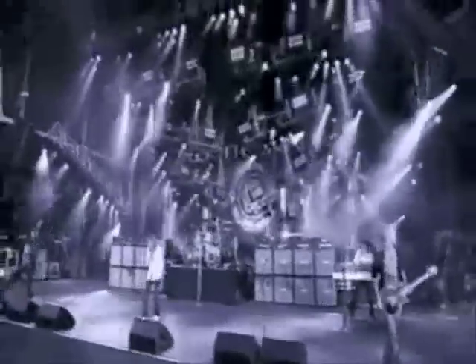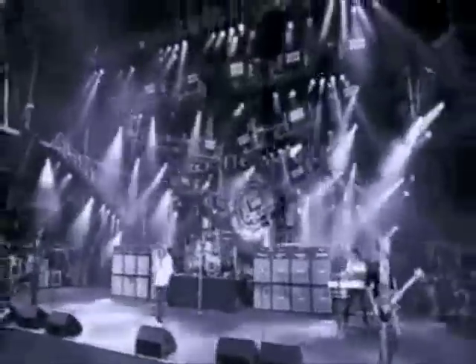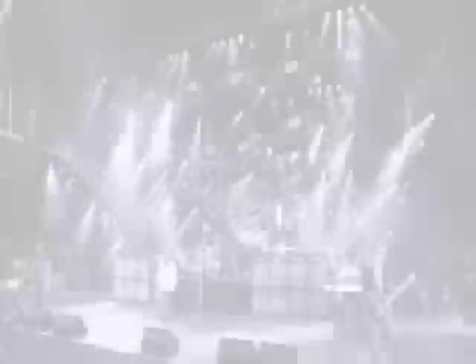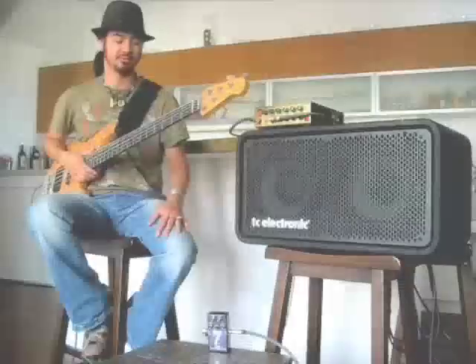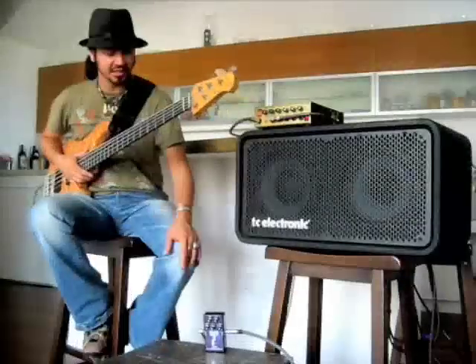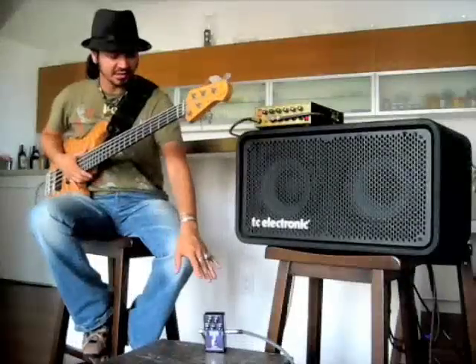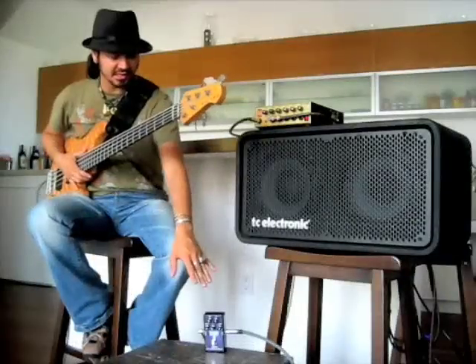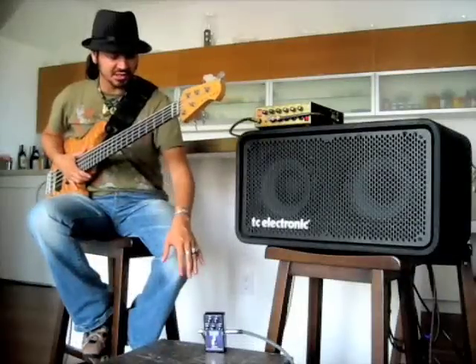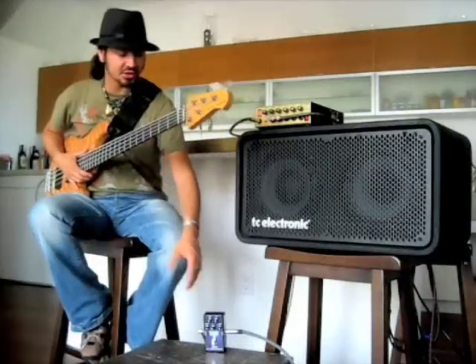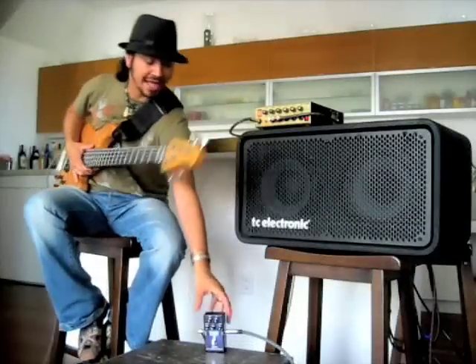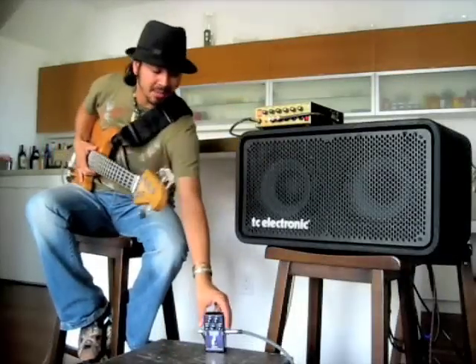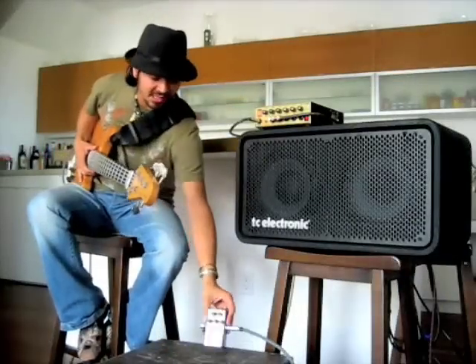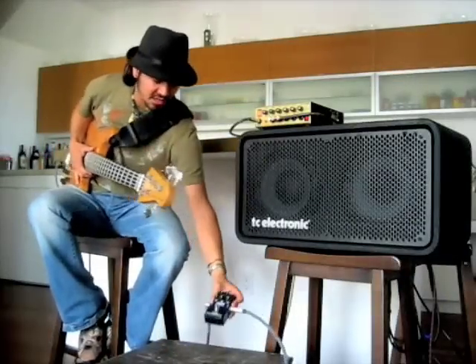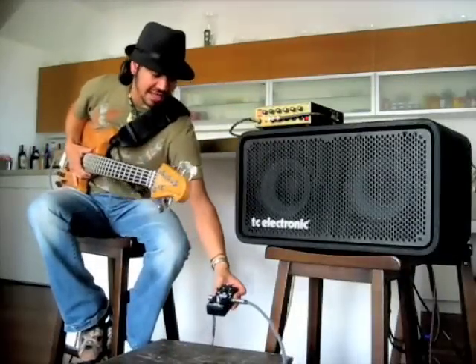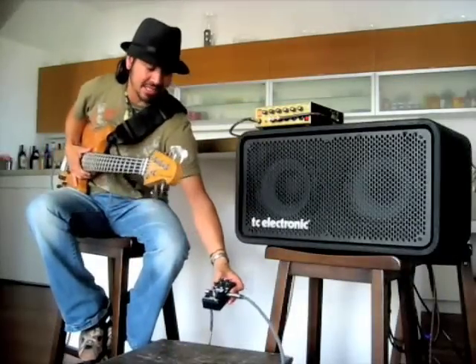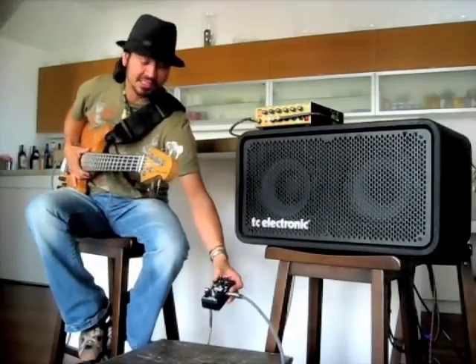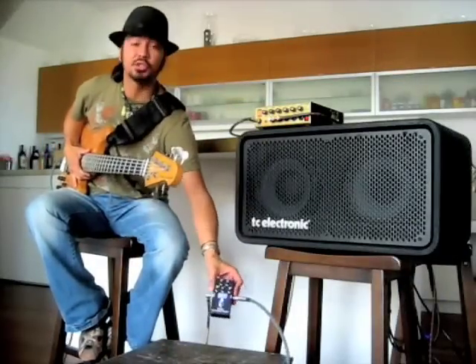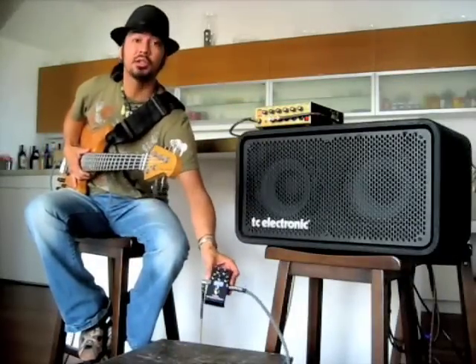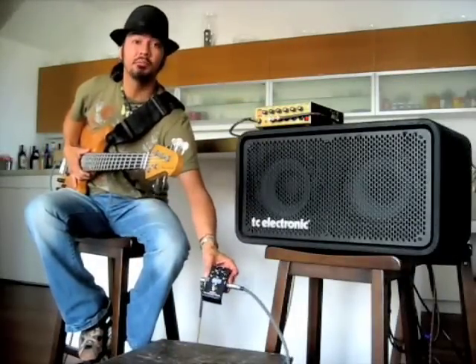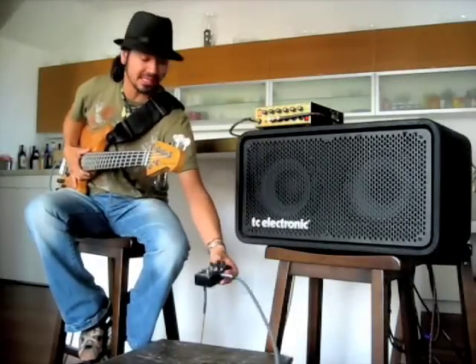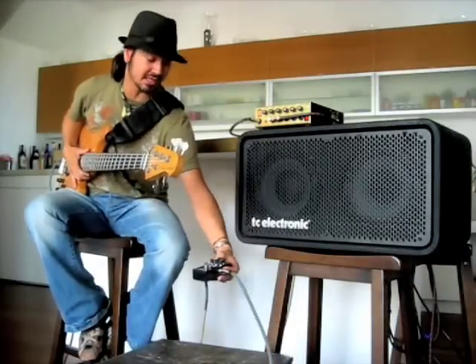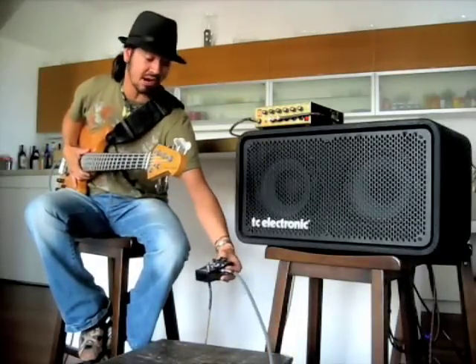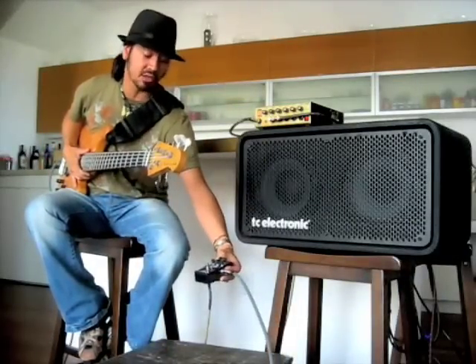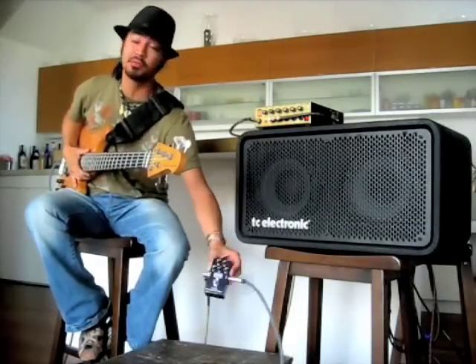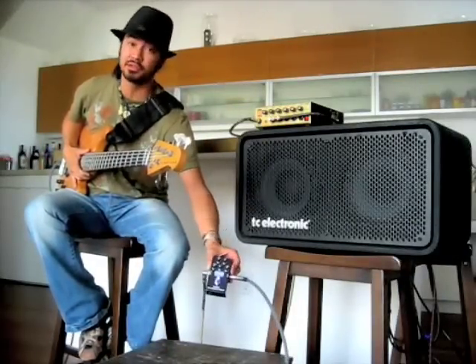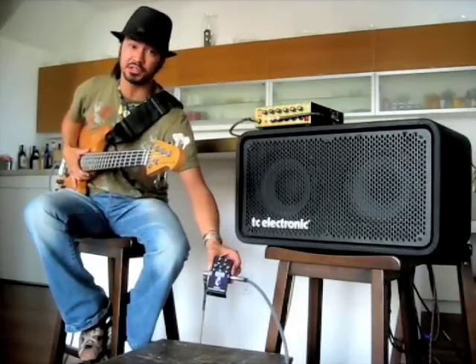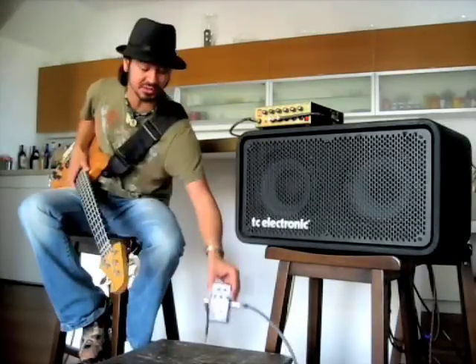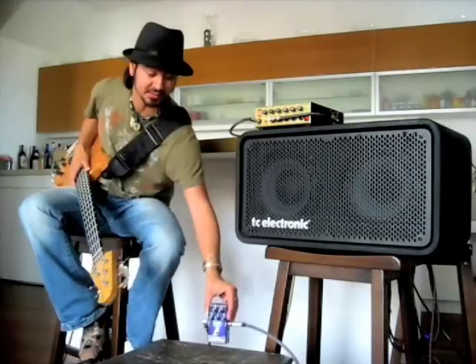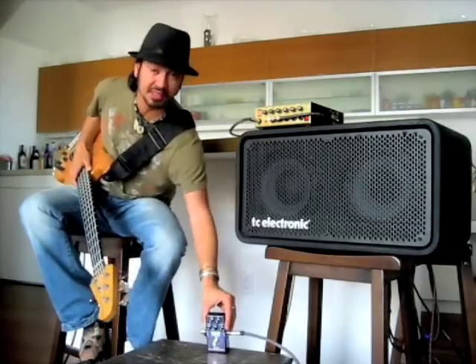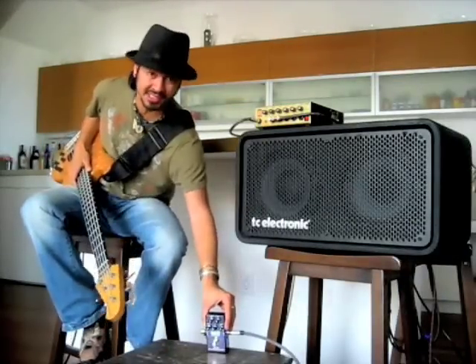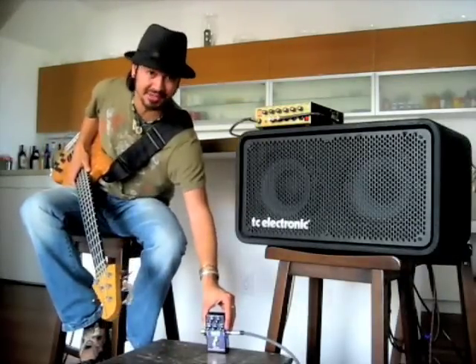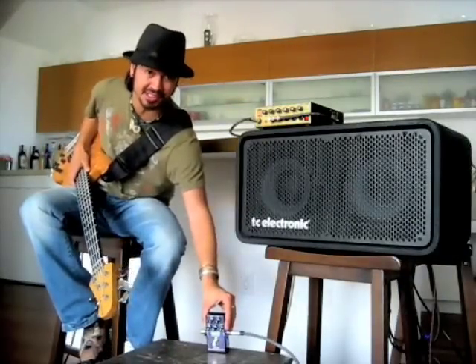This is the new MXR M82 Bass Envelope Filter. Let's give it a listen.